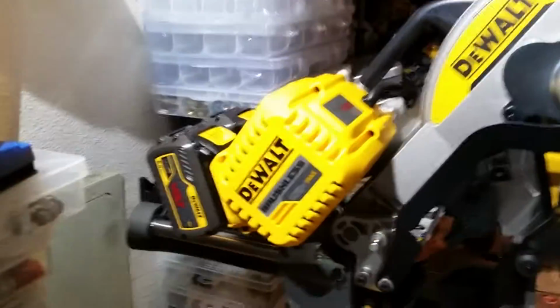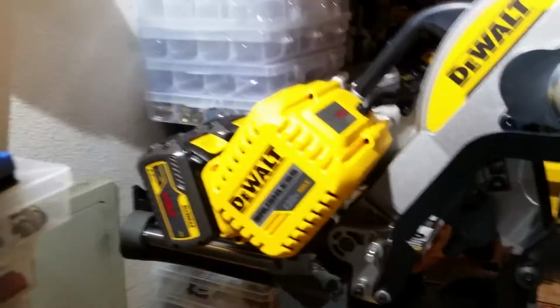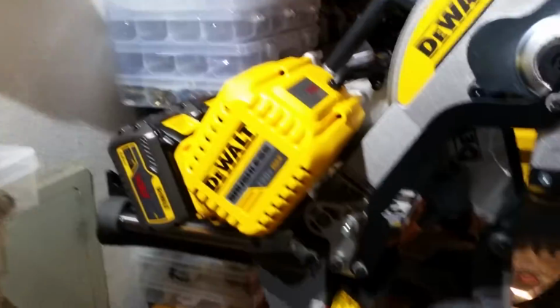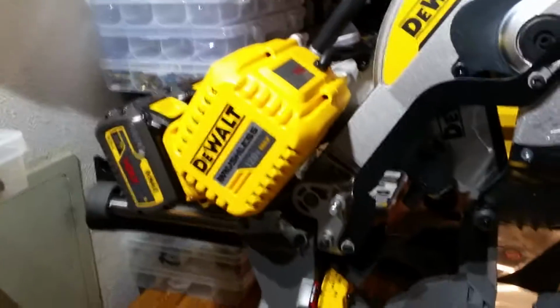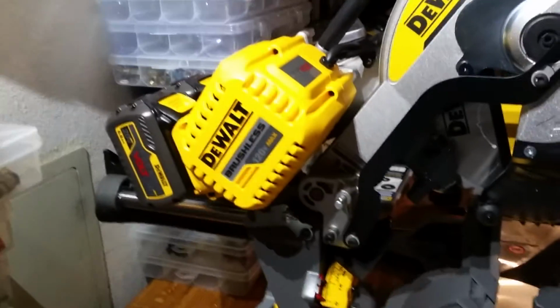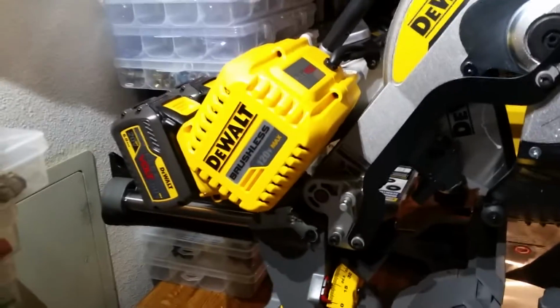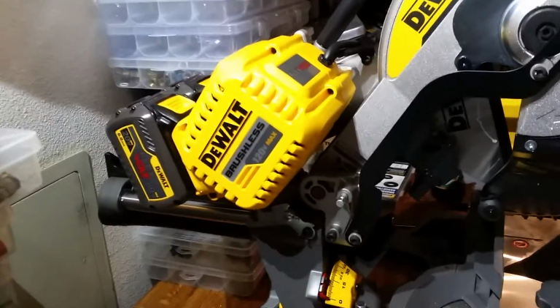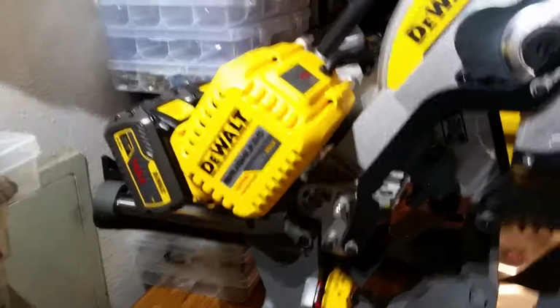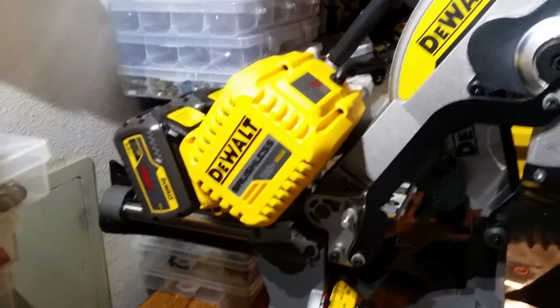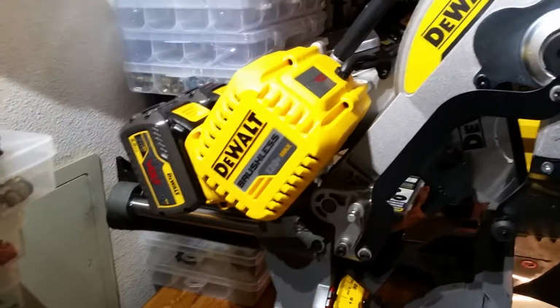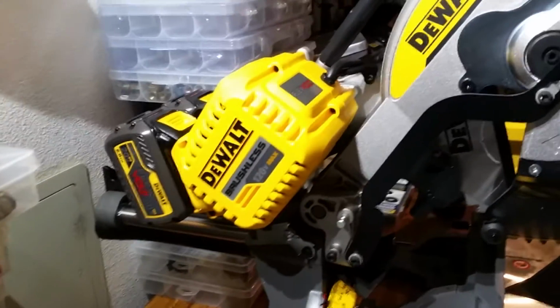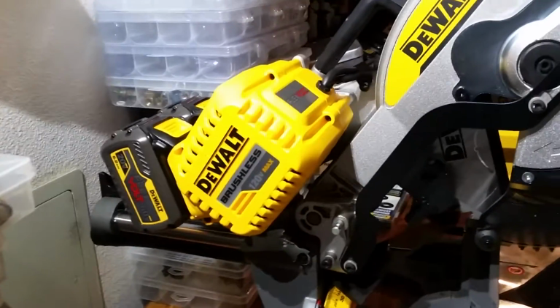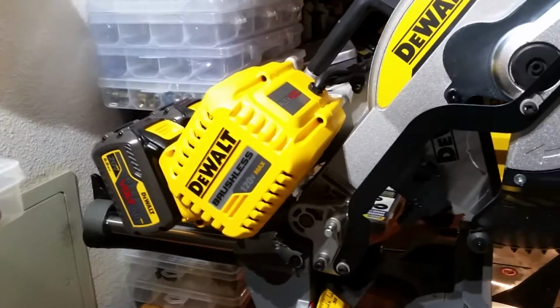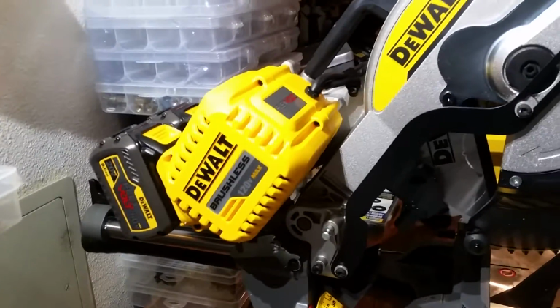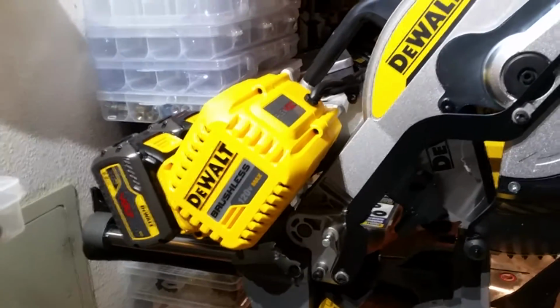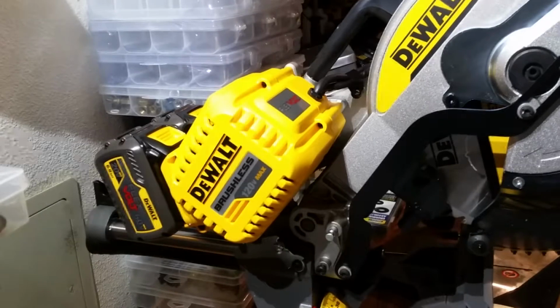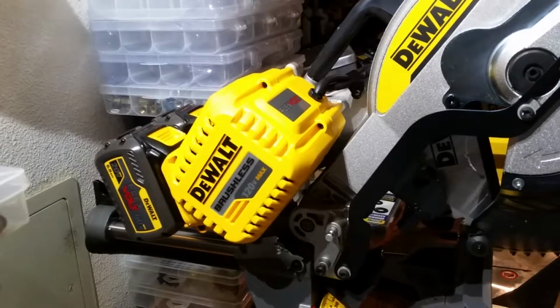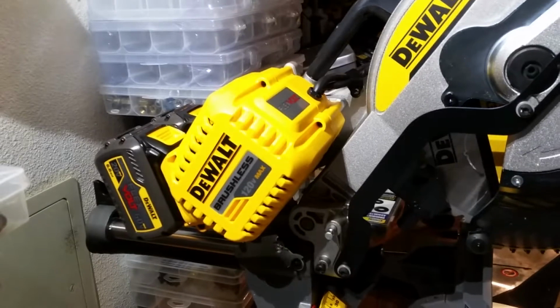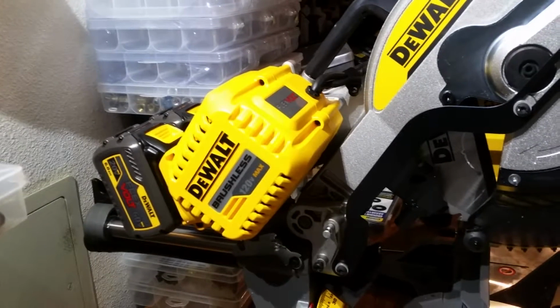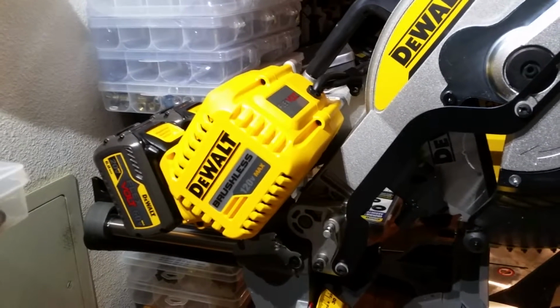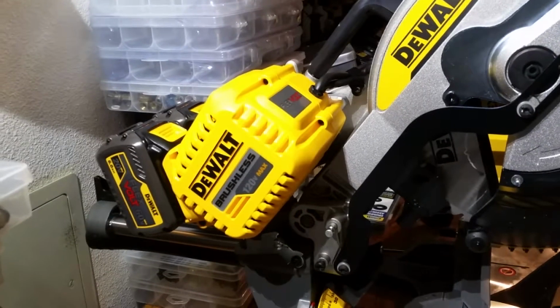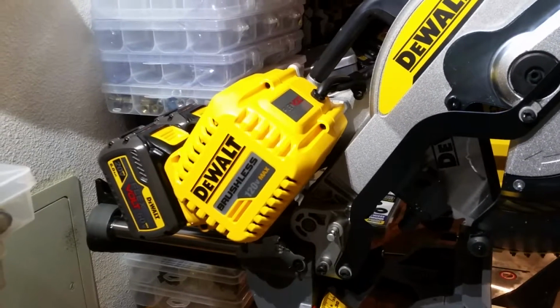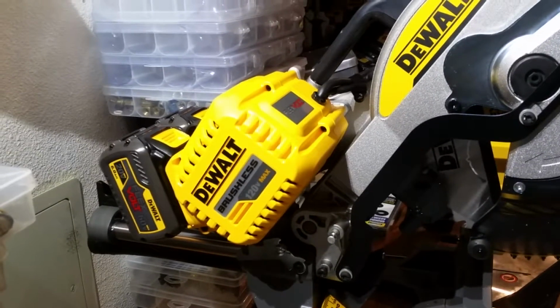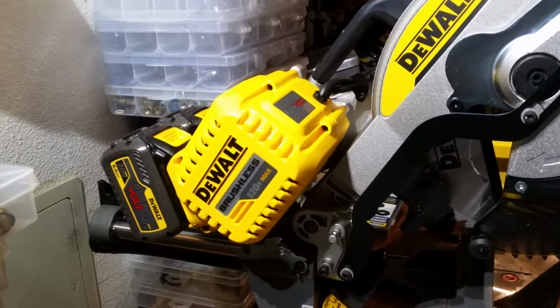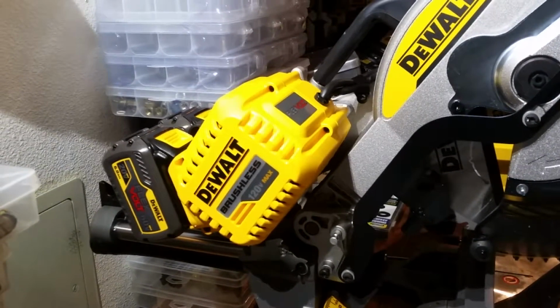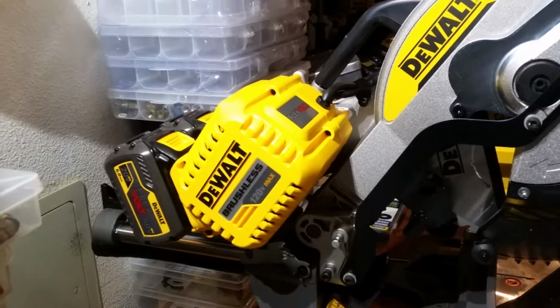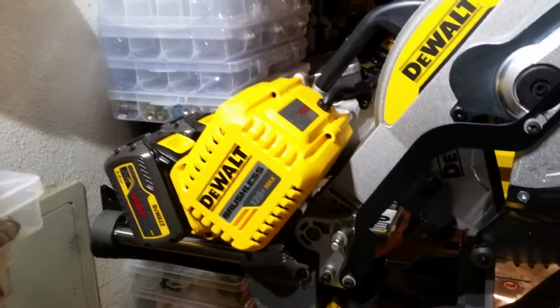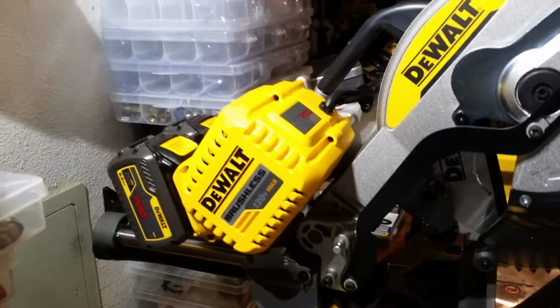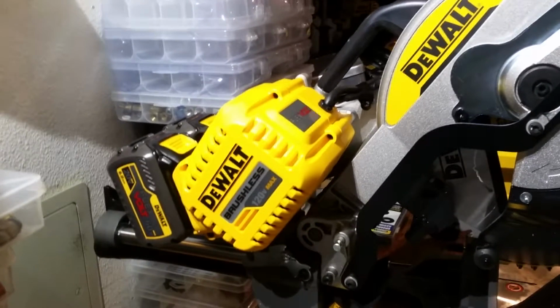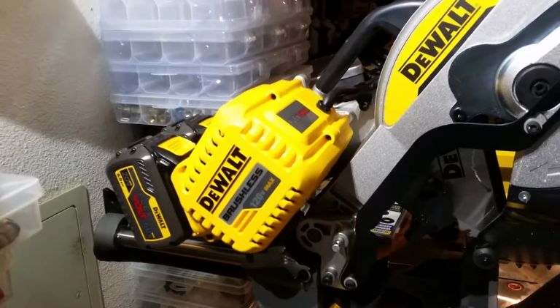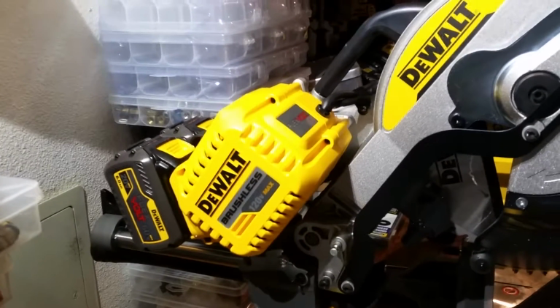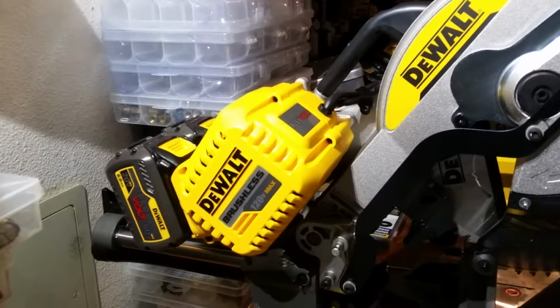The 18650 battery size — that's just diameter and length in millimeters to make up that name: 18mm diameter by 65mm length.